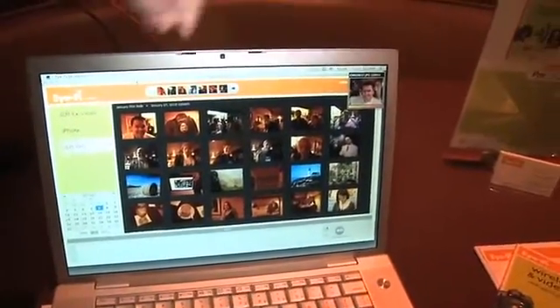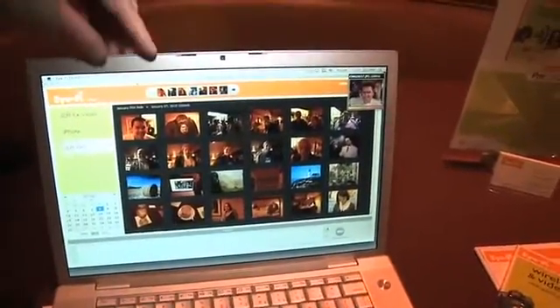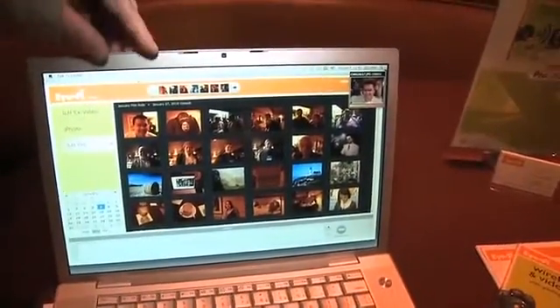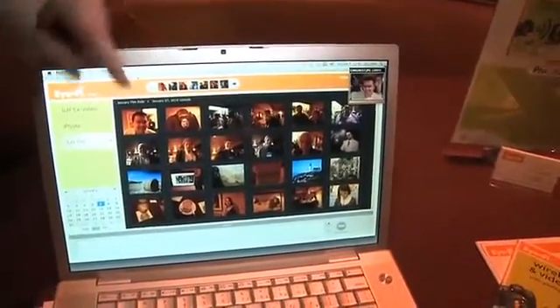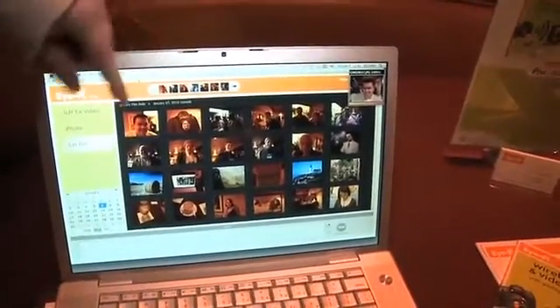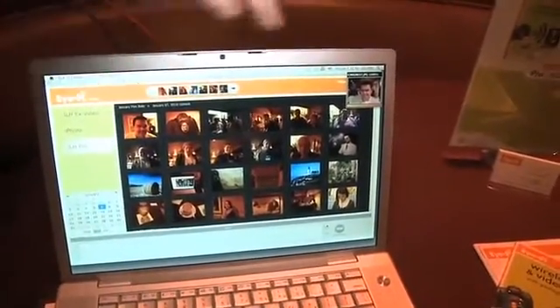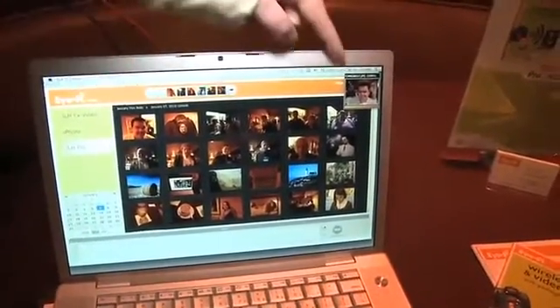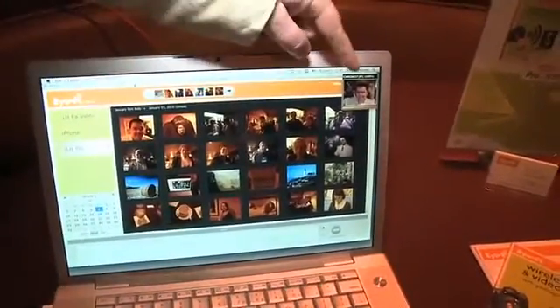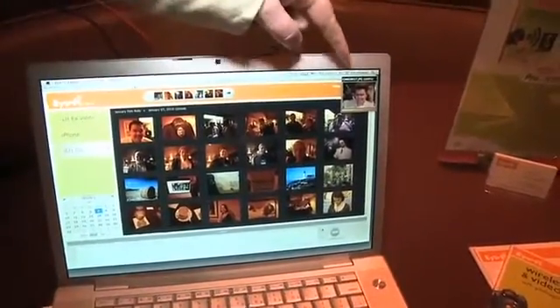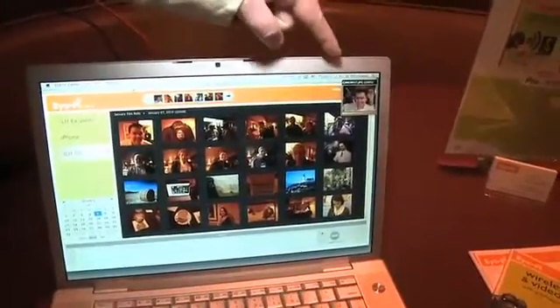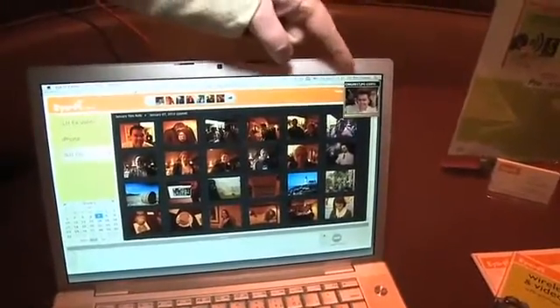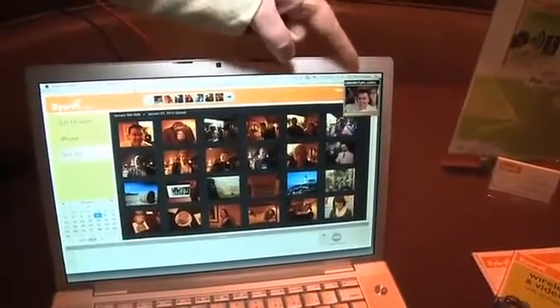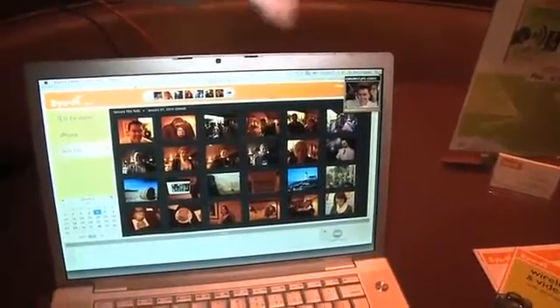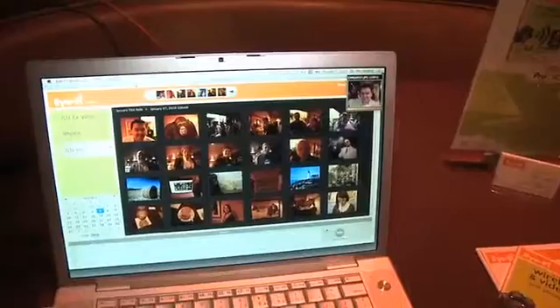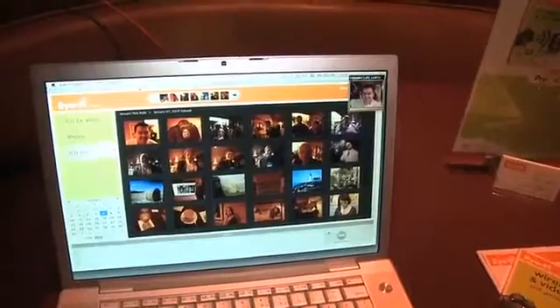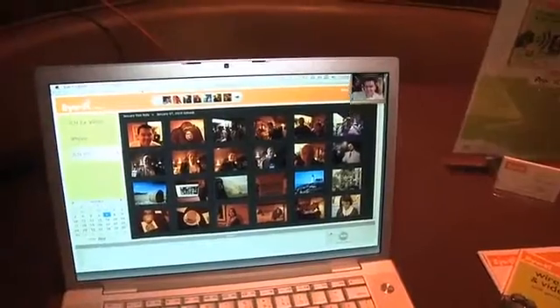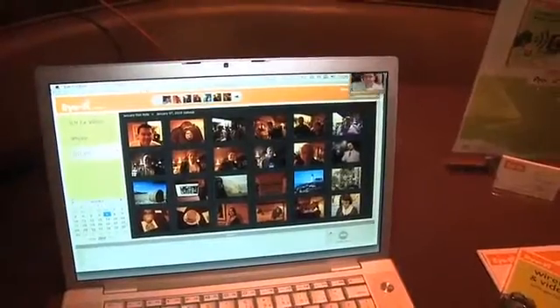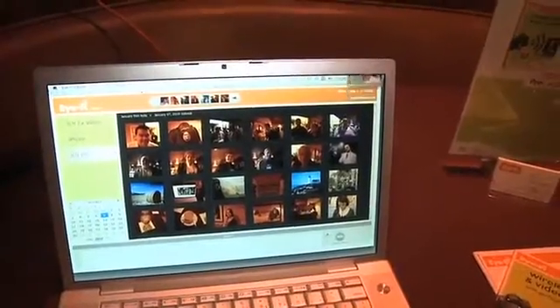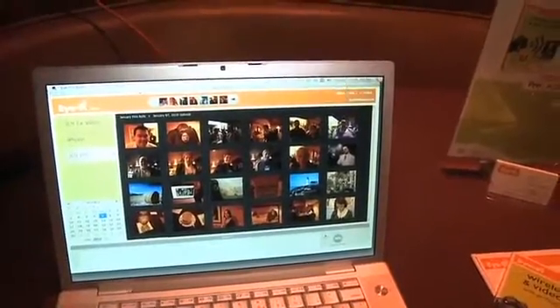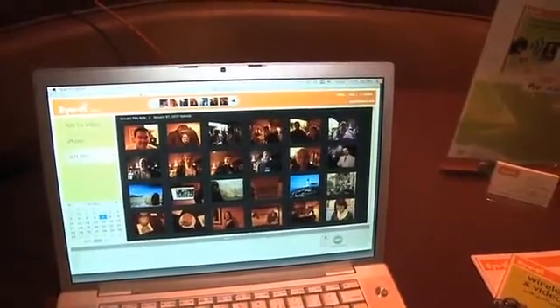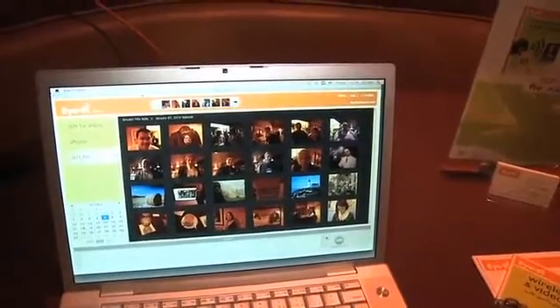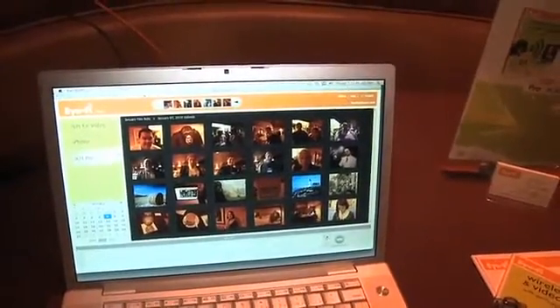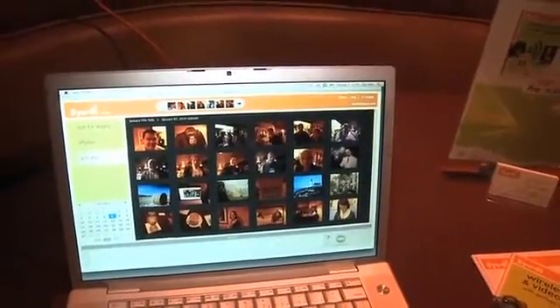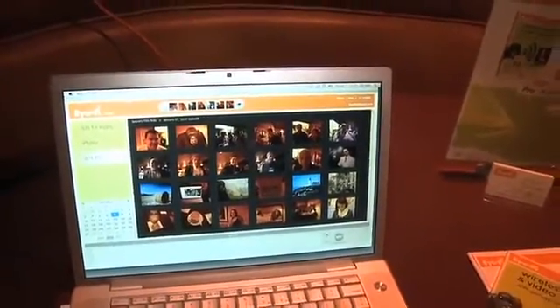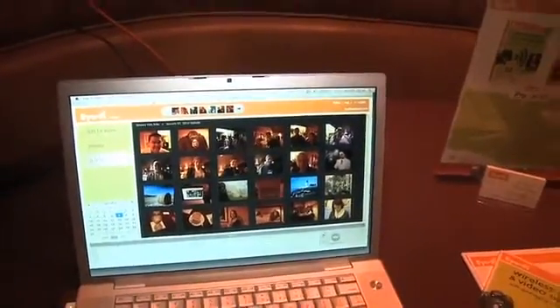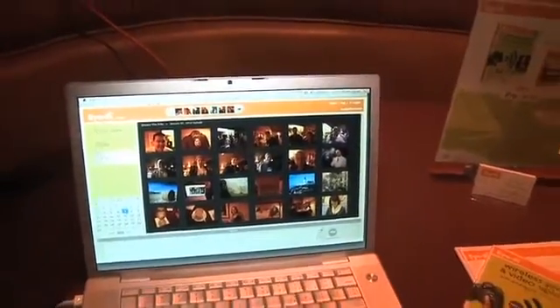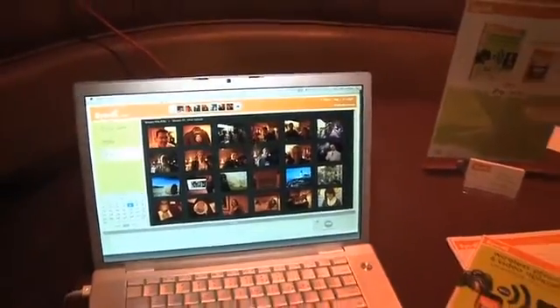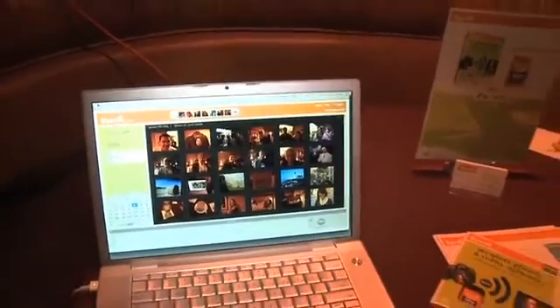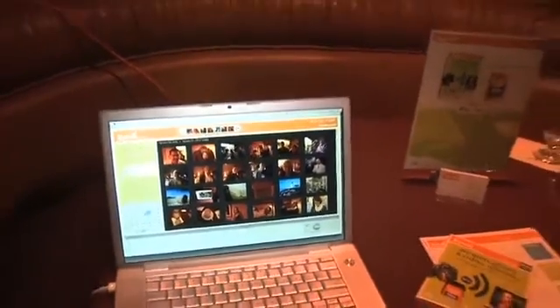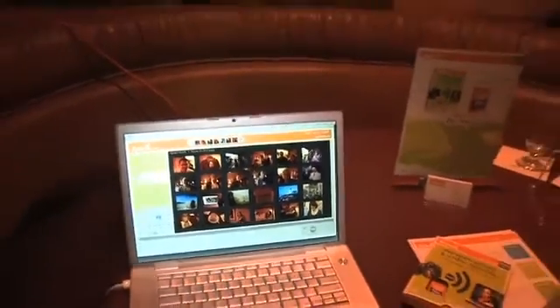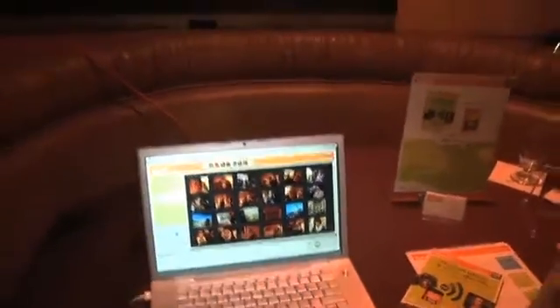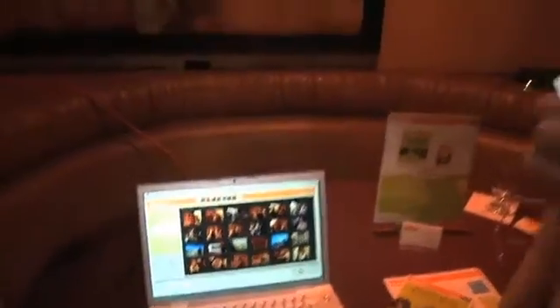You can see that your picture is already in there — that one's from earlier, and this one just popped in right now. Very cool. Just like that.